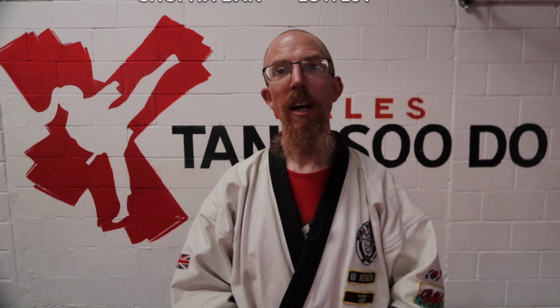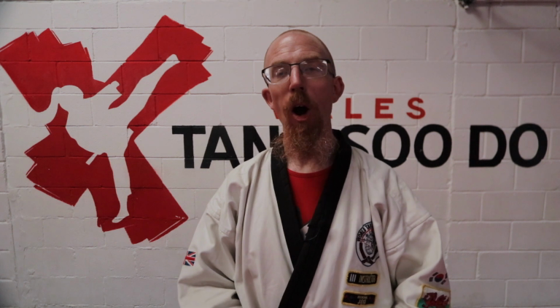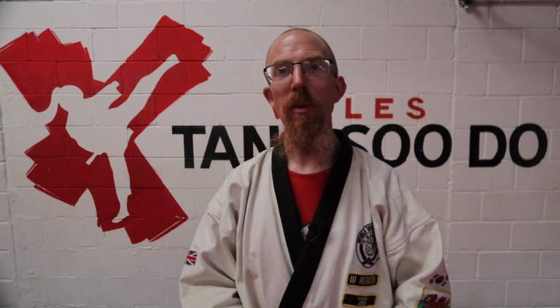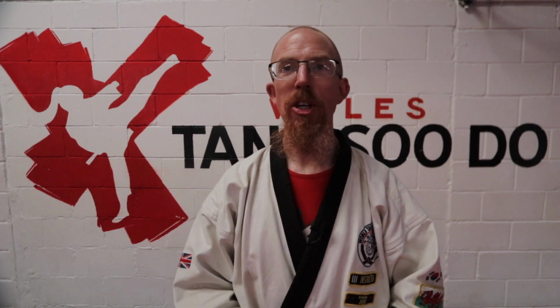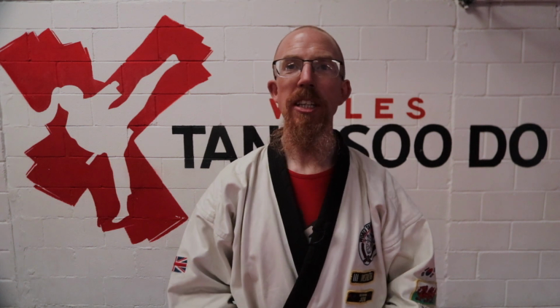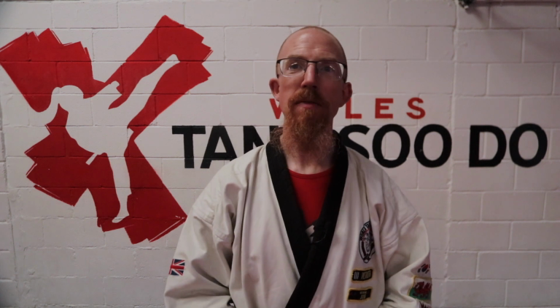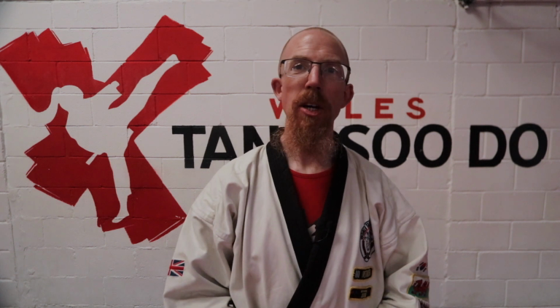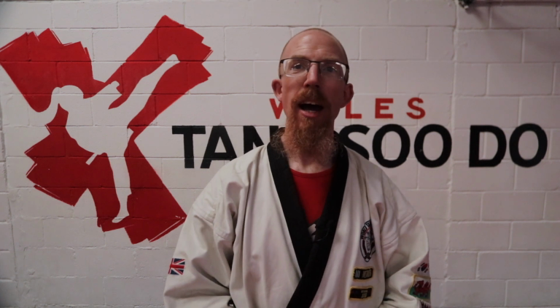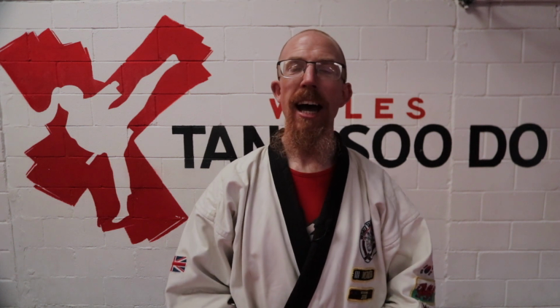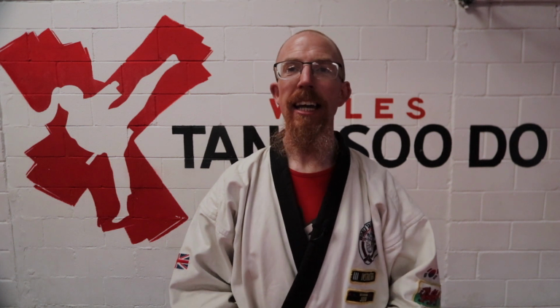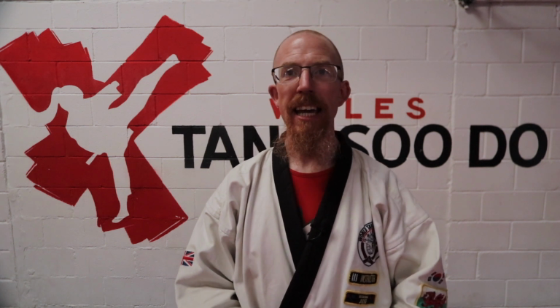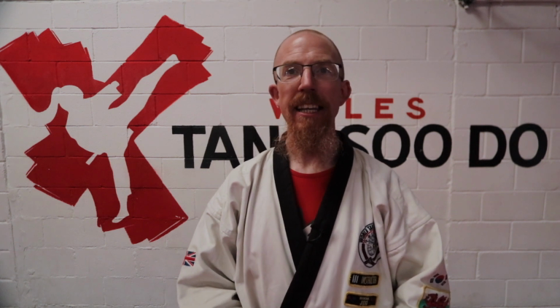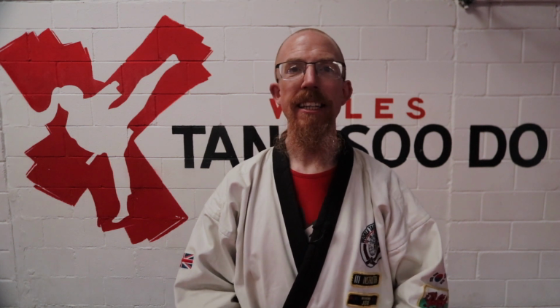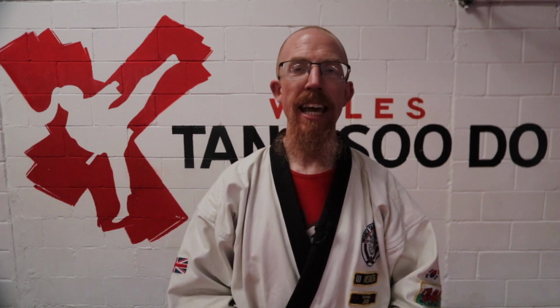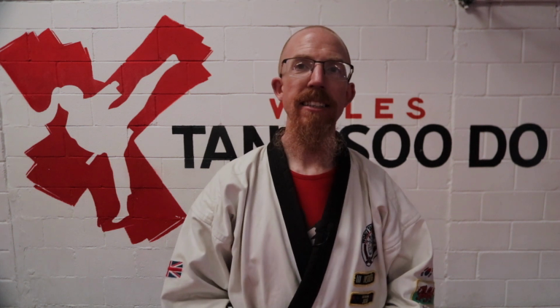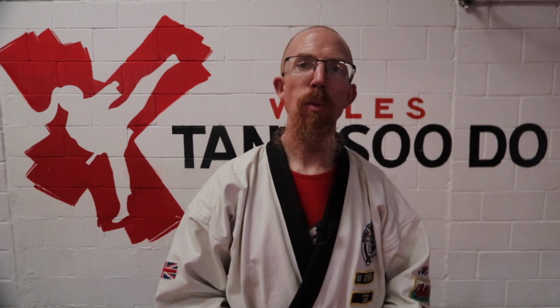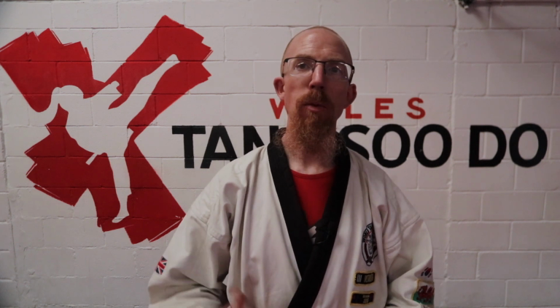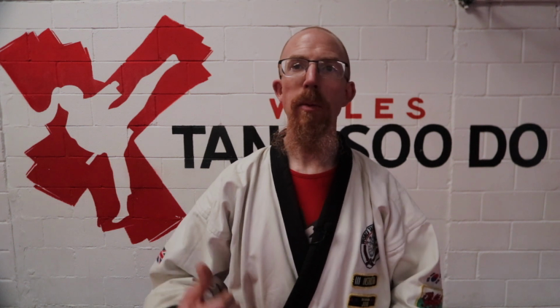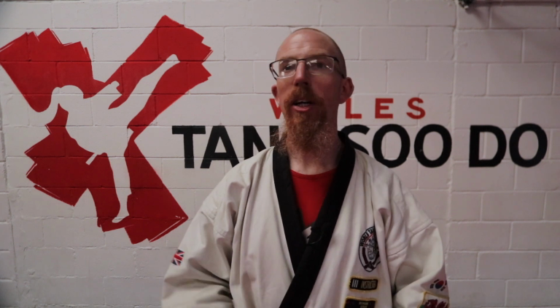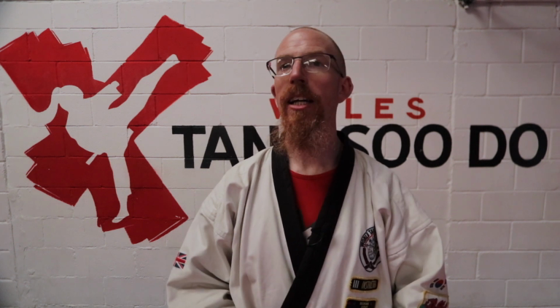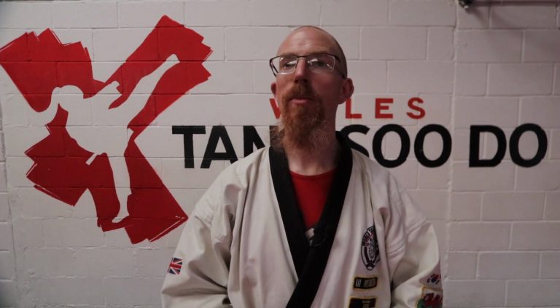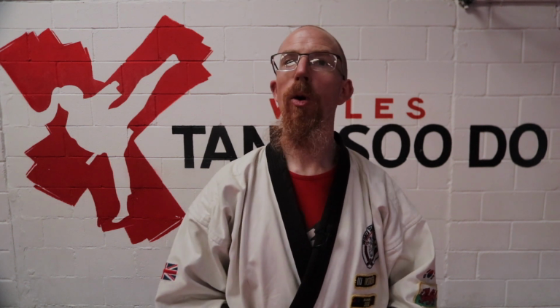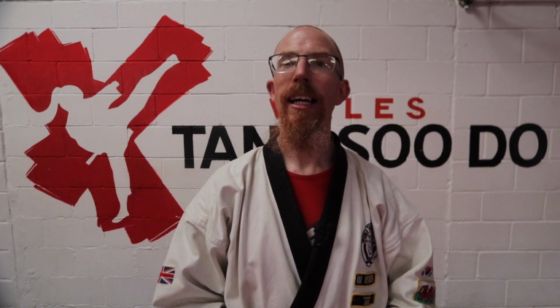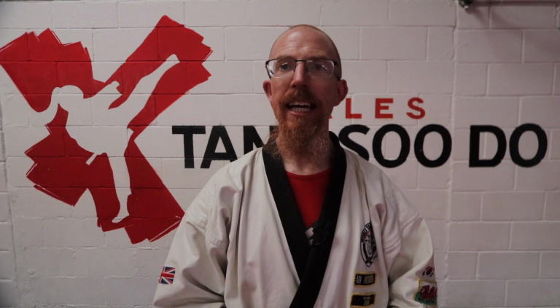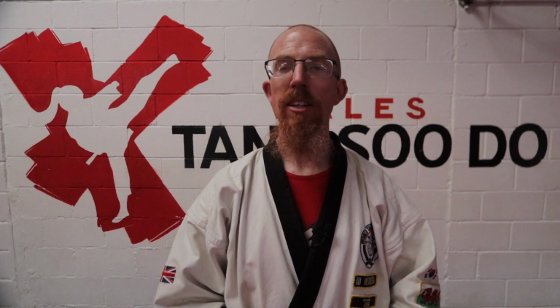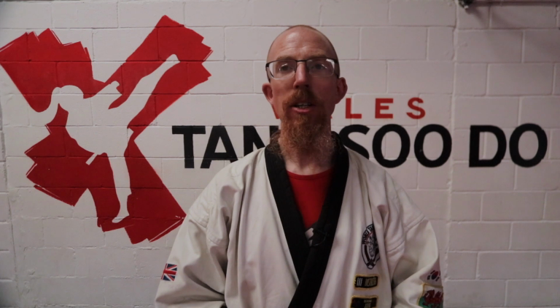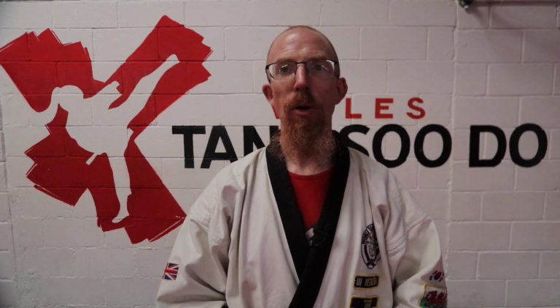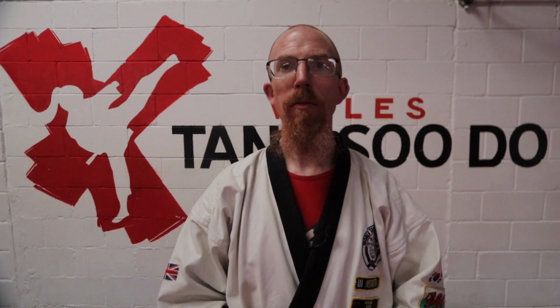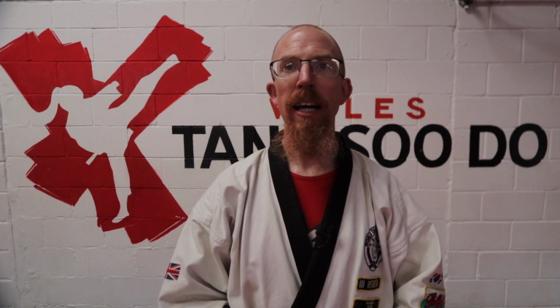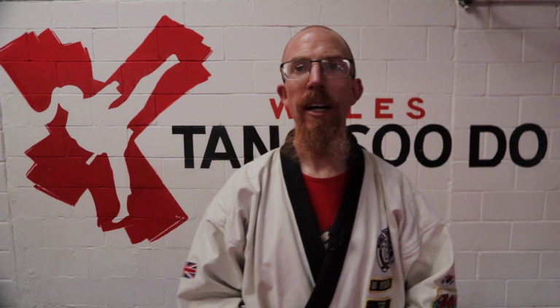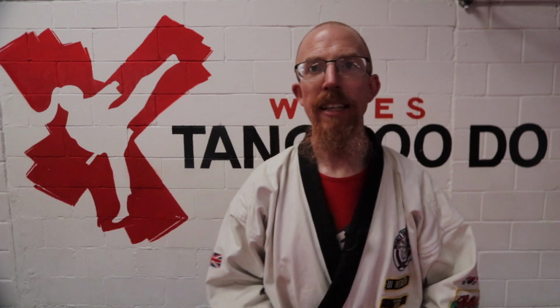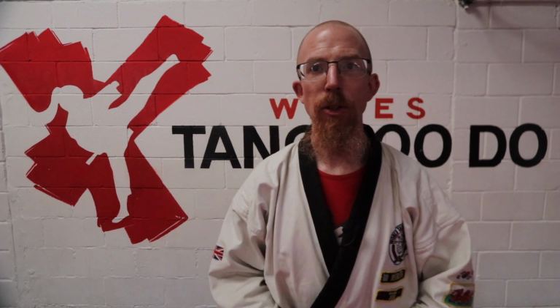Hope you've enjoyed this video. Next week we'll be looking at some more kicks. So for now, tang su.